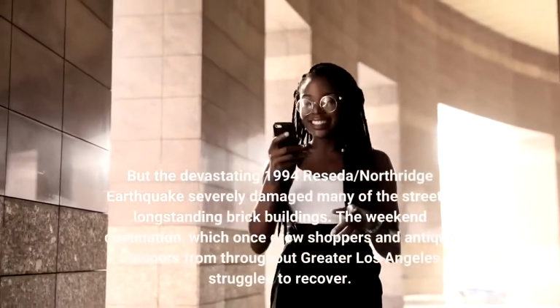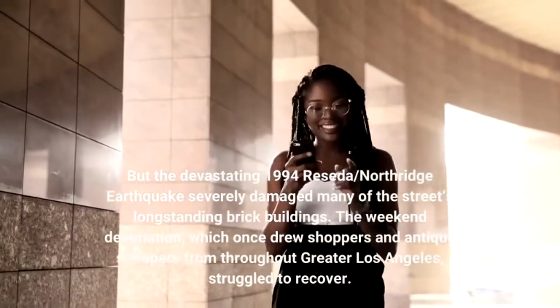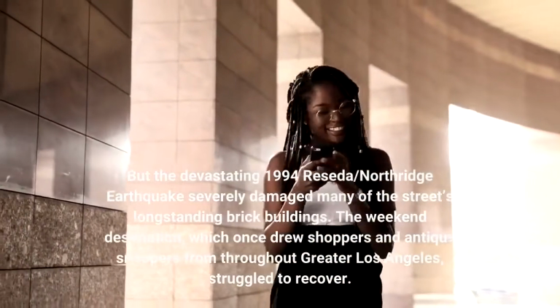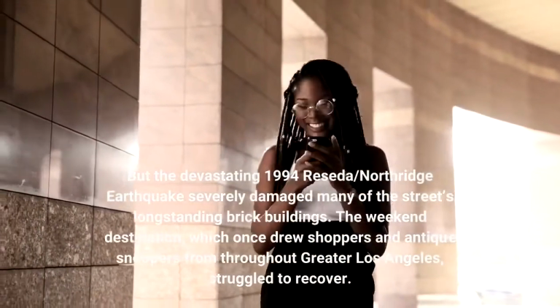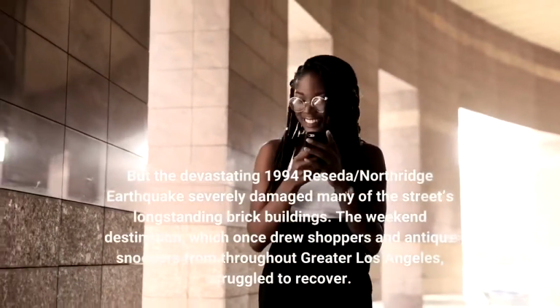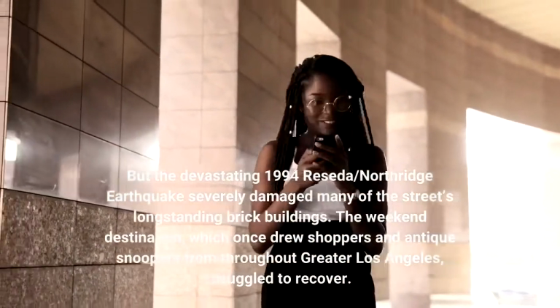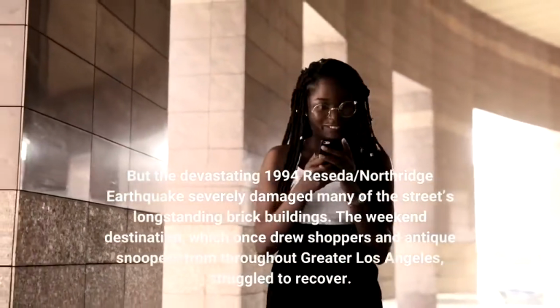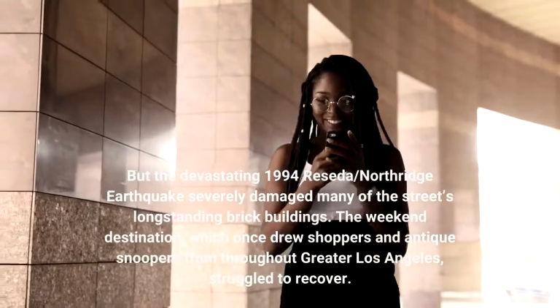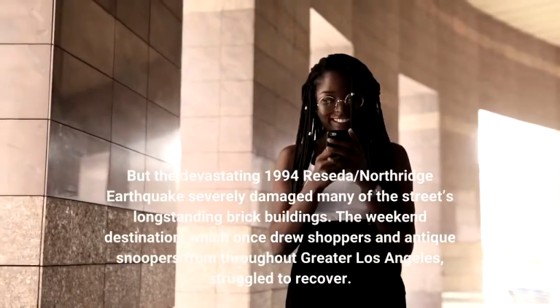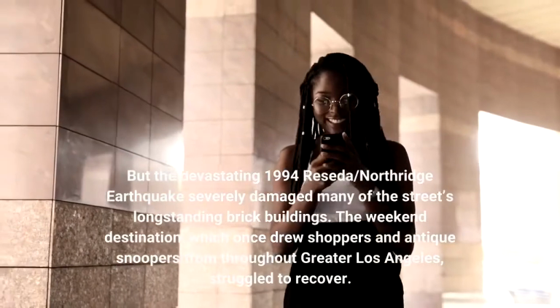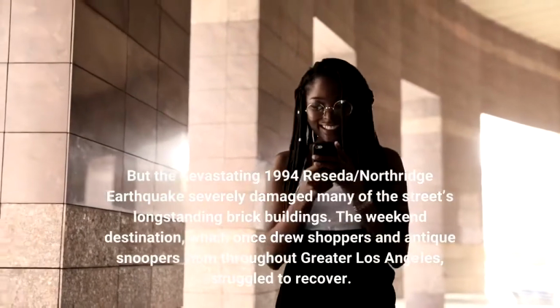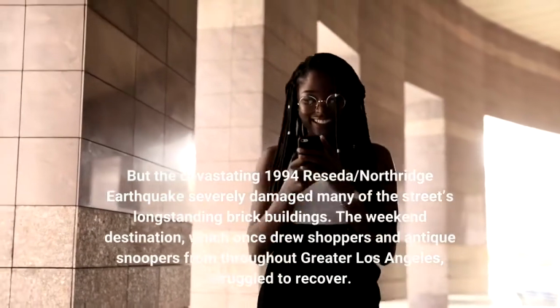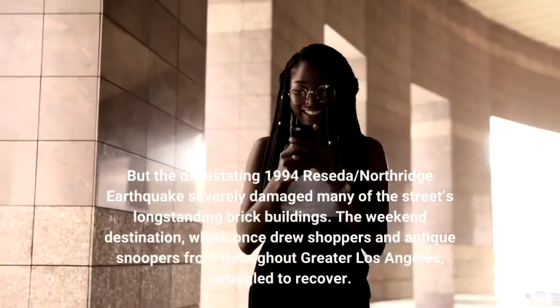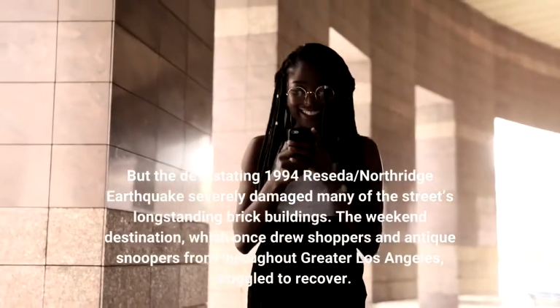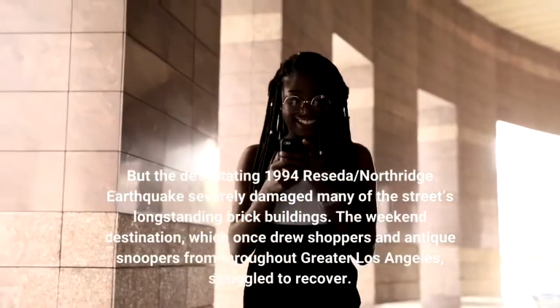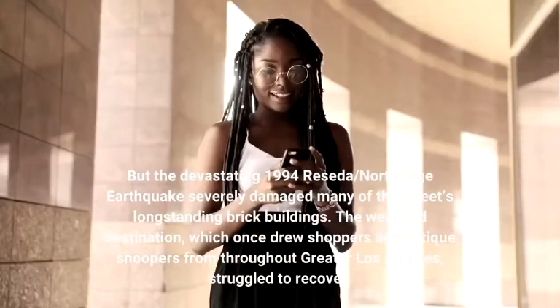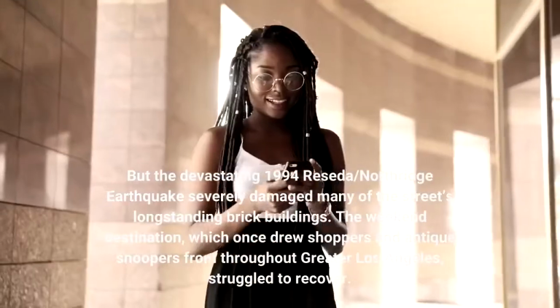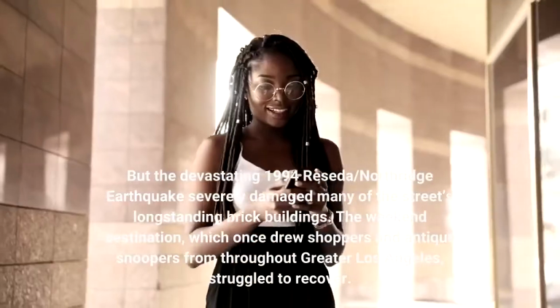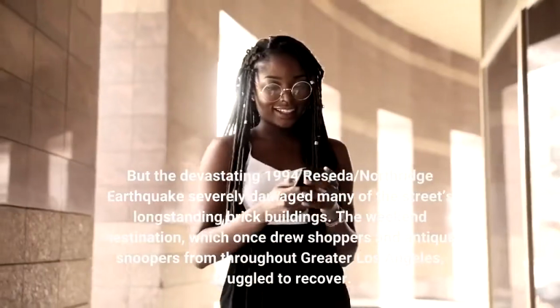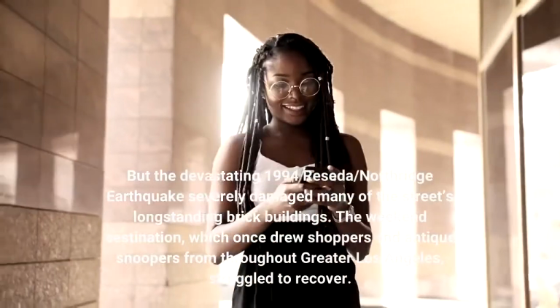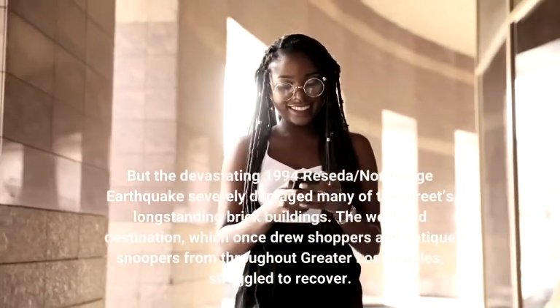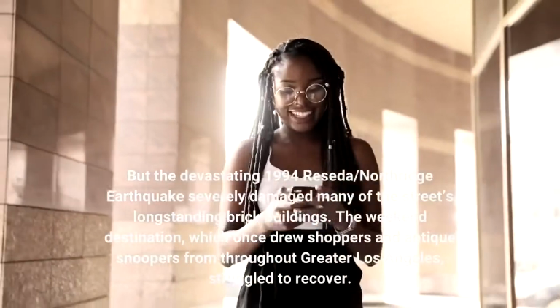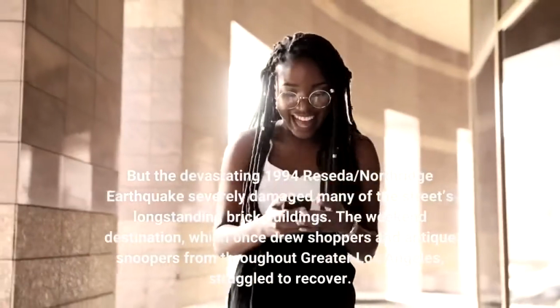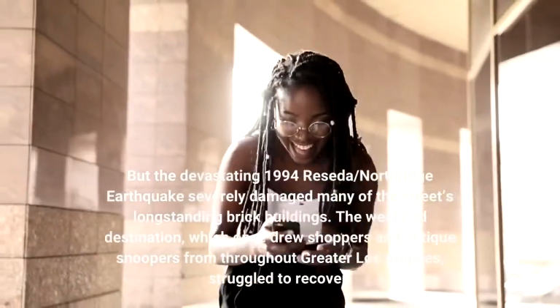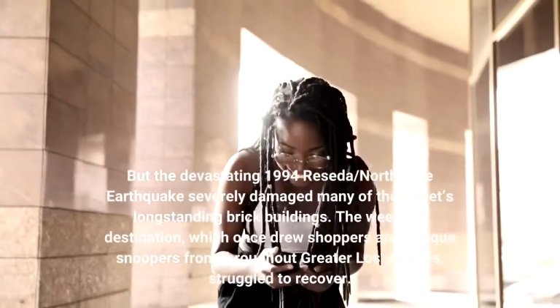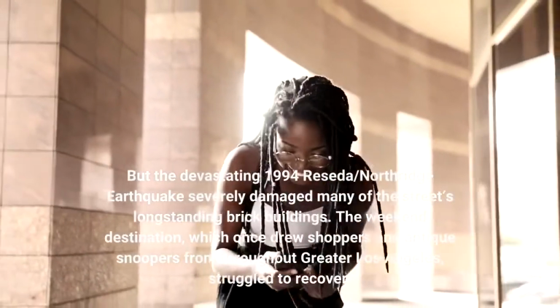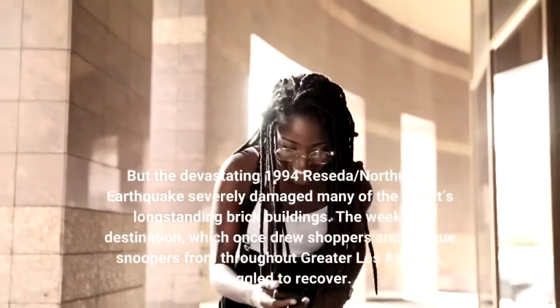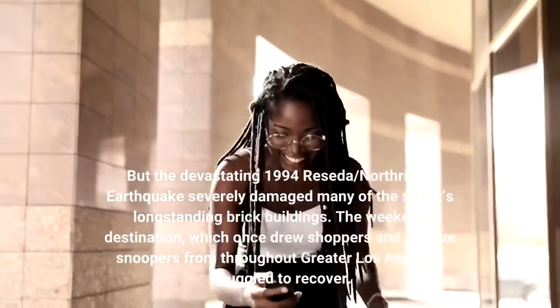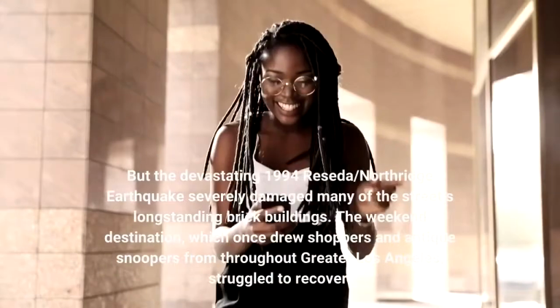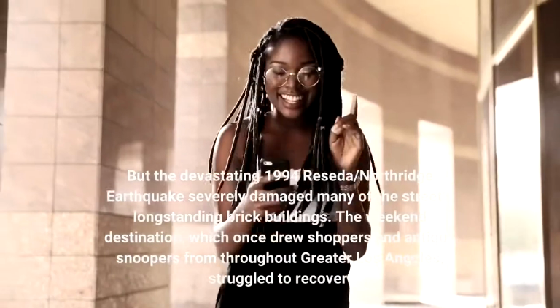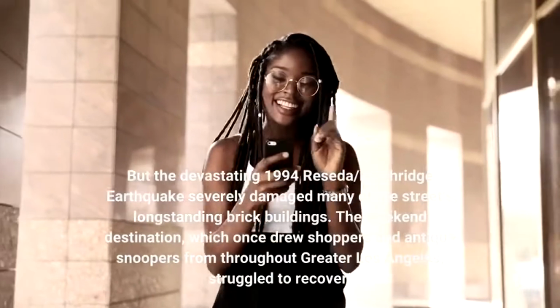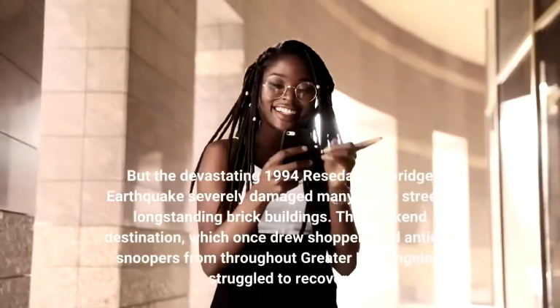But the devastating 1994 Reseda/Northridge earthquake severely damaged many of the street's long-standing brick buildings. The weekend destination, which once drew shoppers and antique snoopers from throughout greater Los Angeles, struggled to recover.